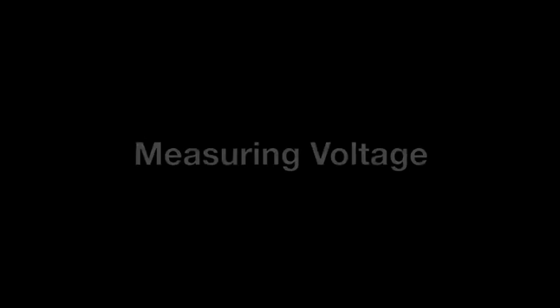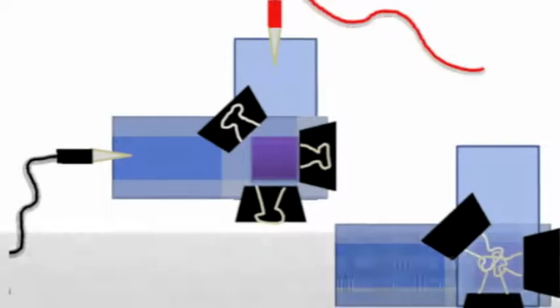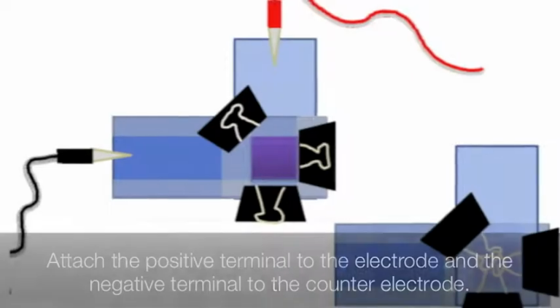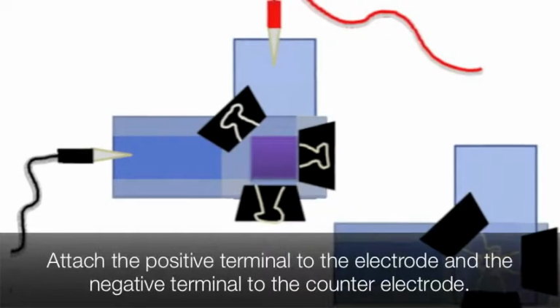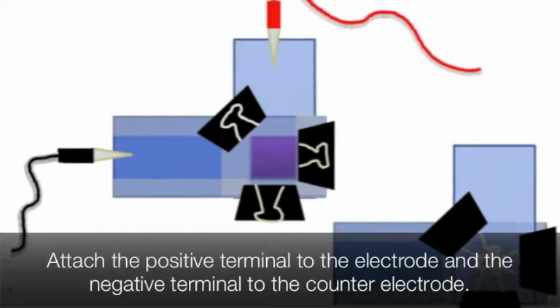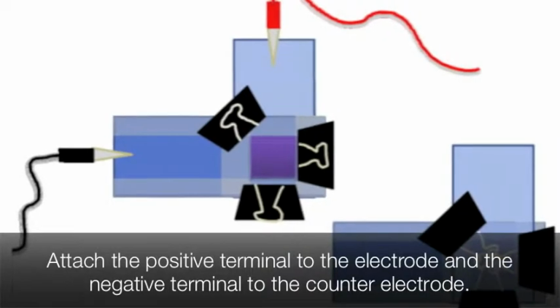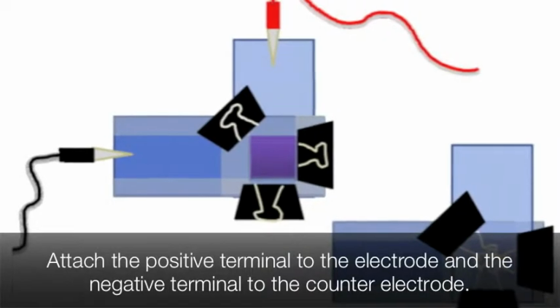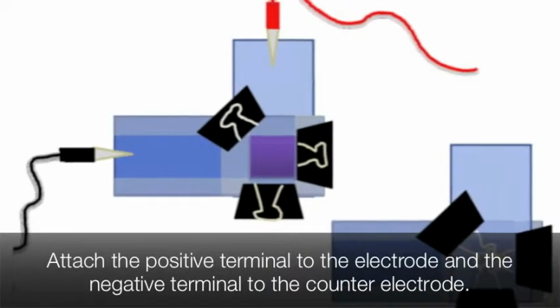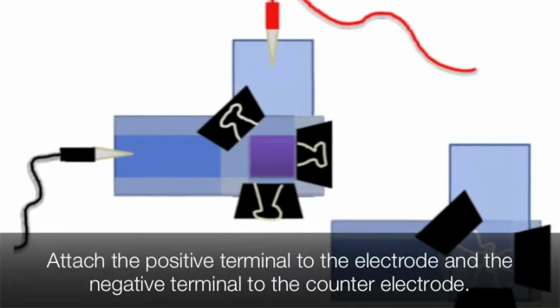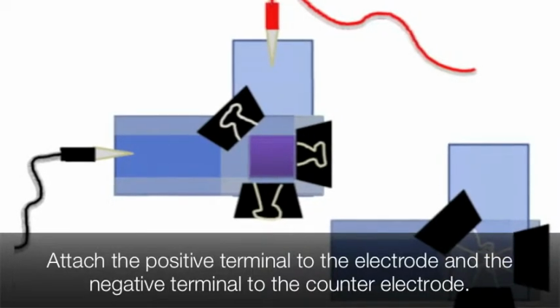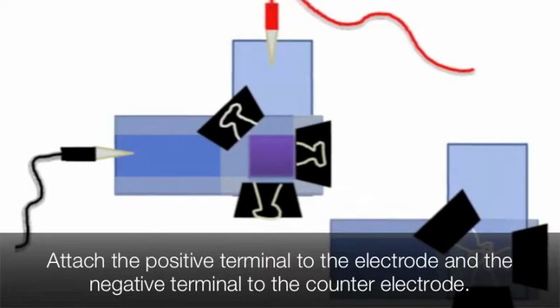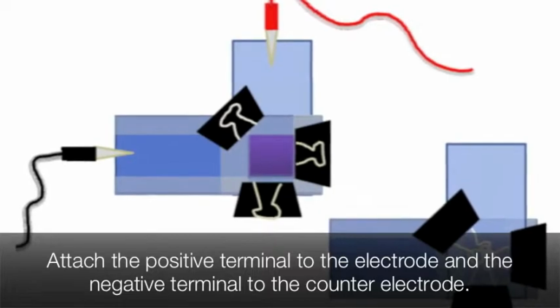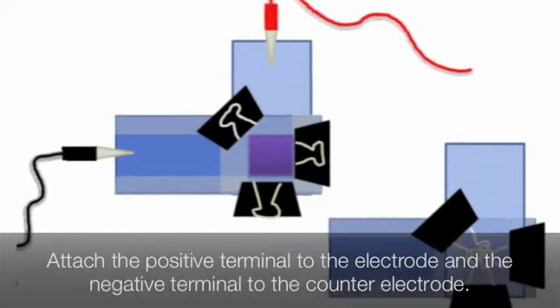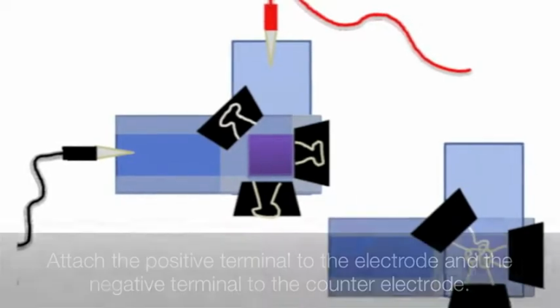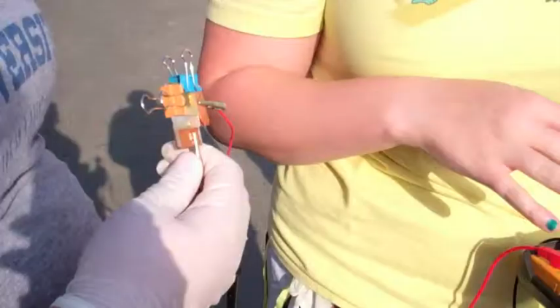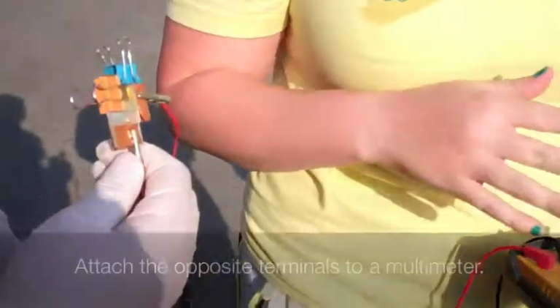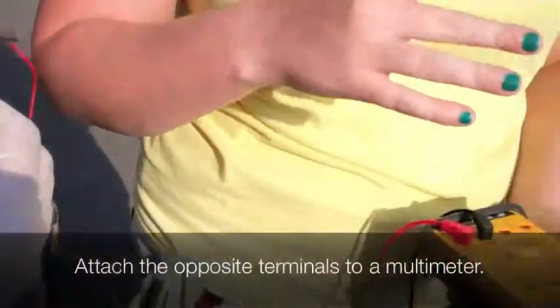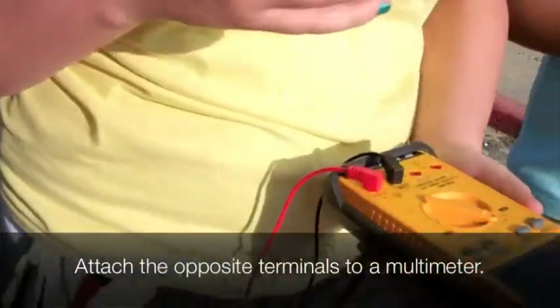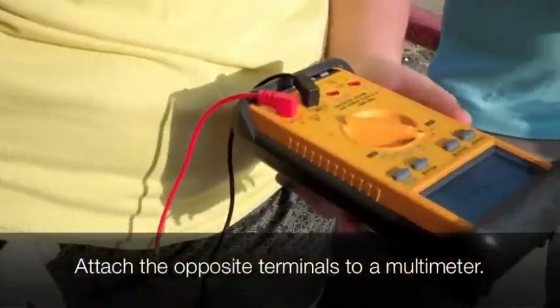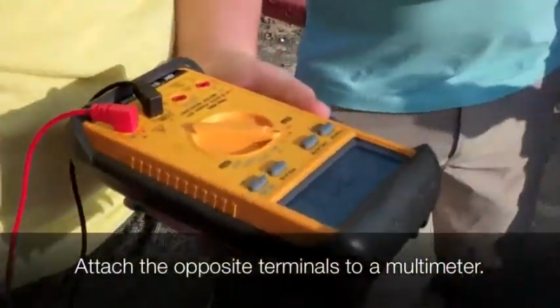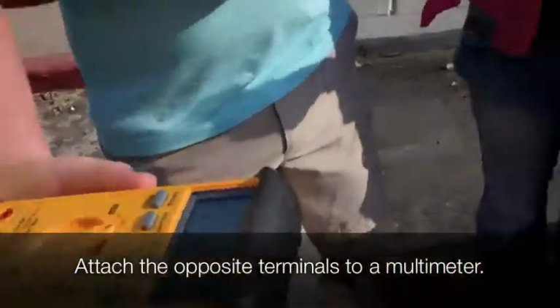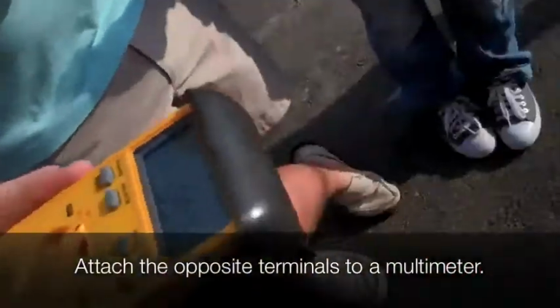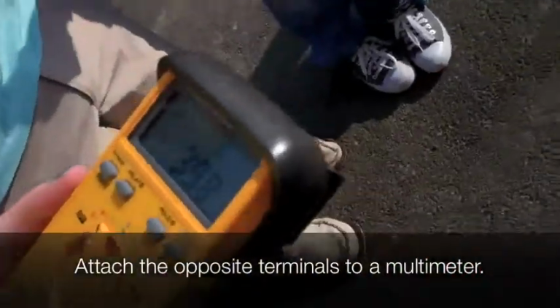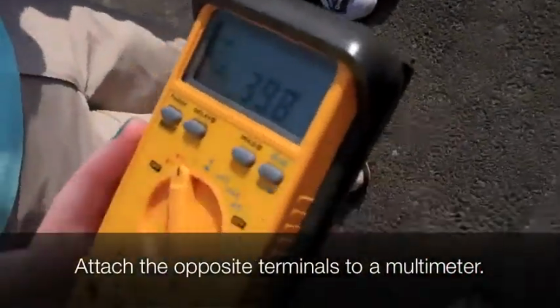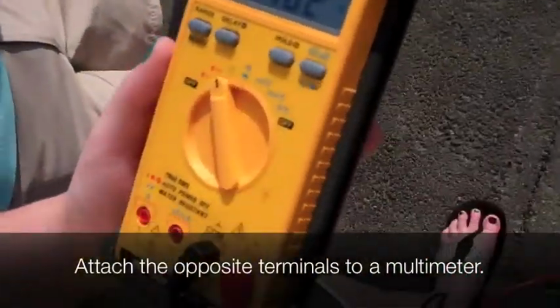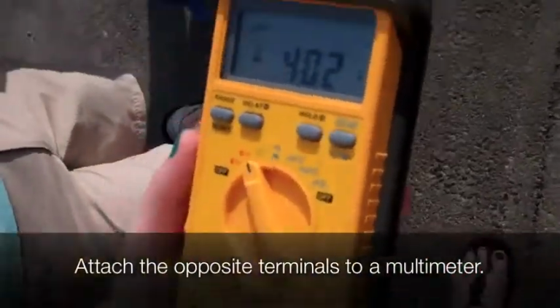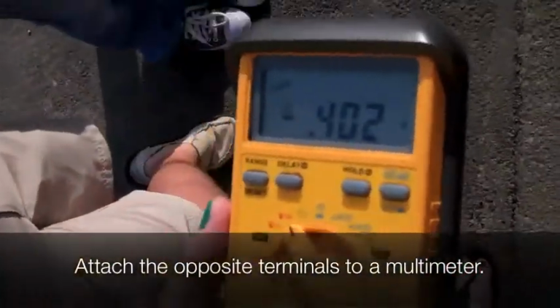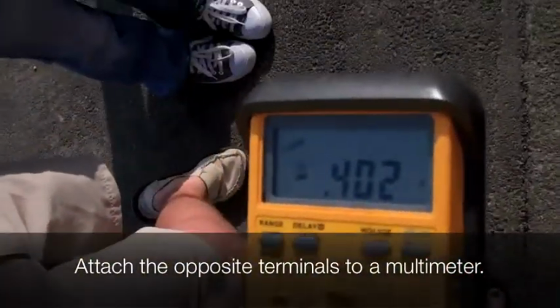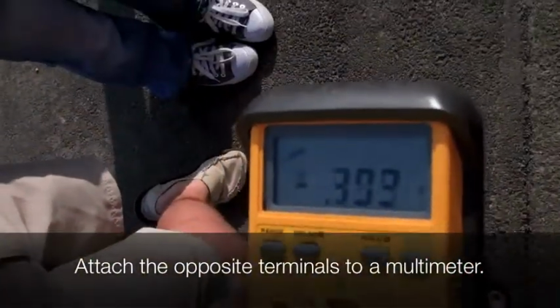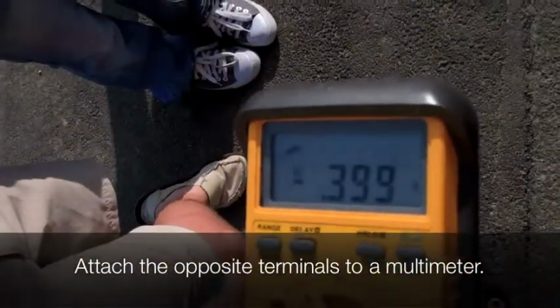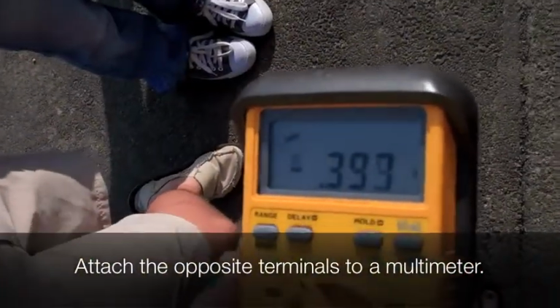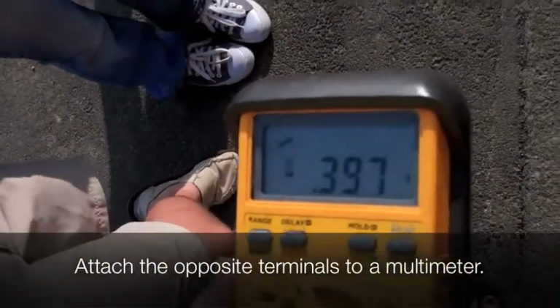To measure the voltage, connect the positive terminal of the multimeter to the counter electrode and the negative terminal to the working electrode.